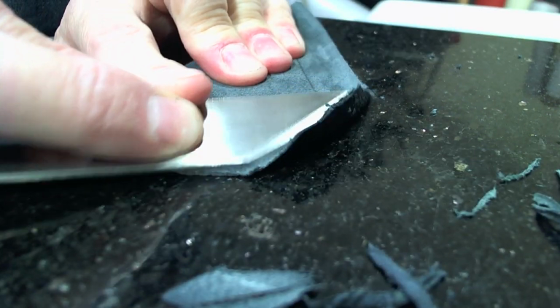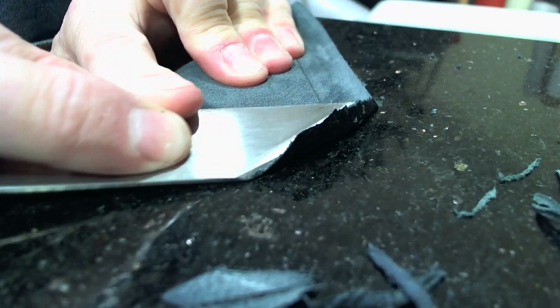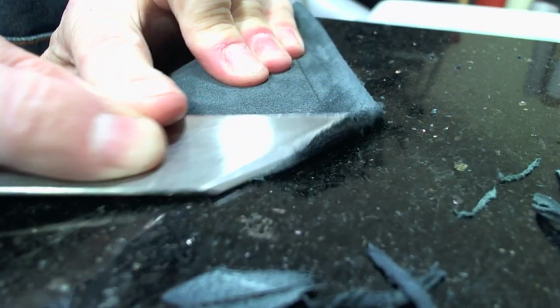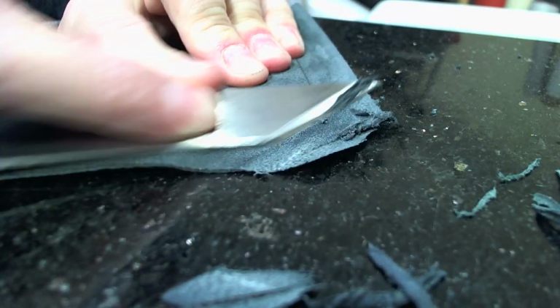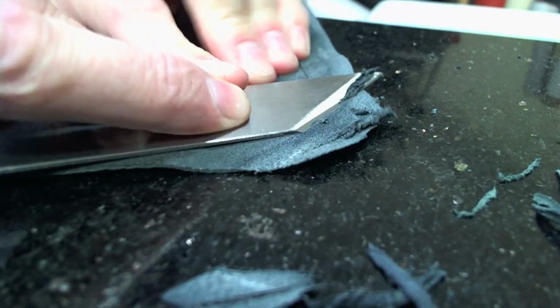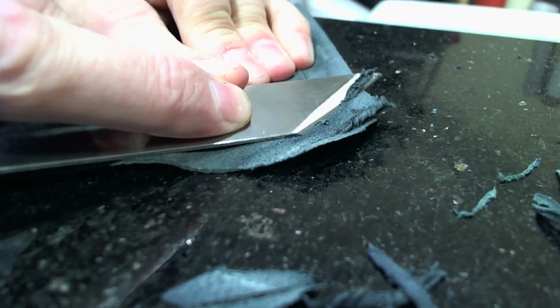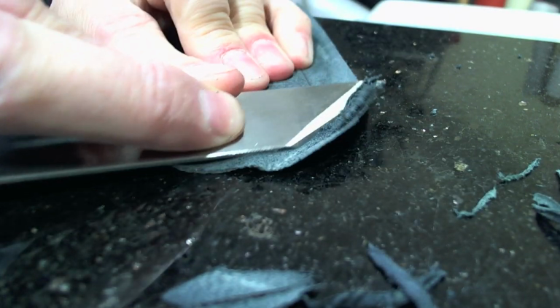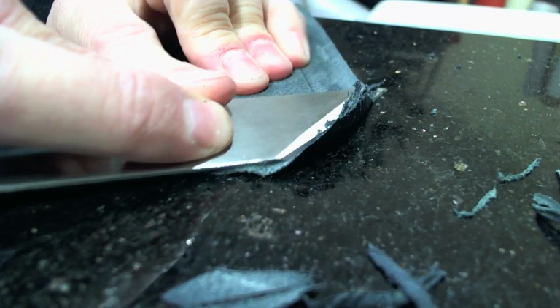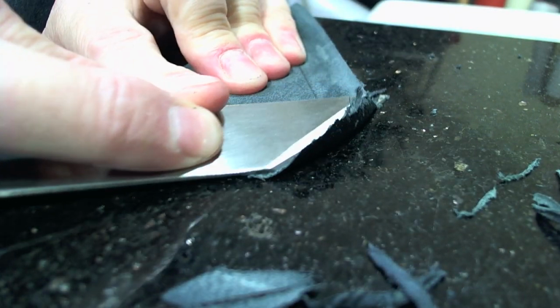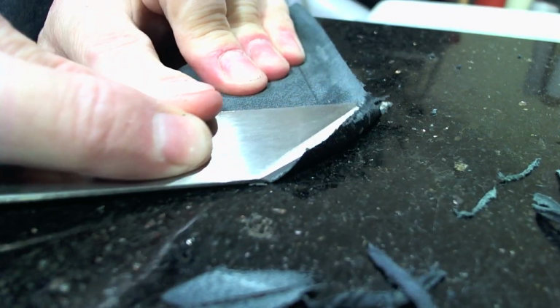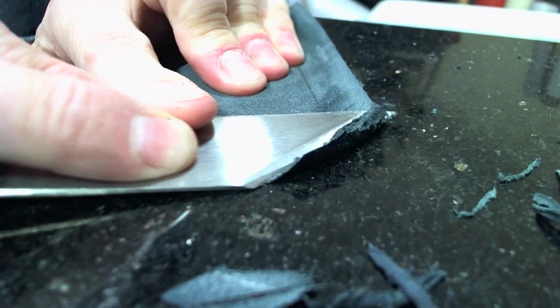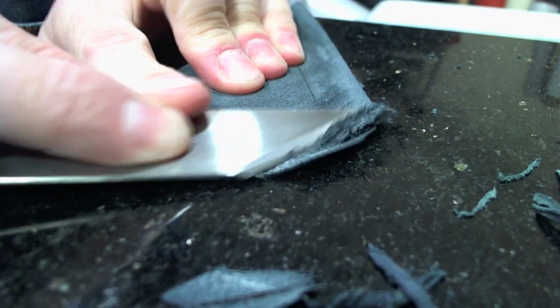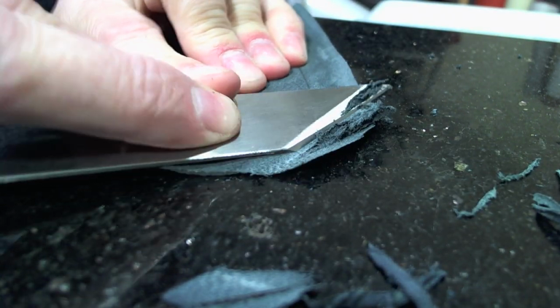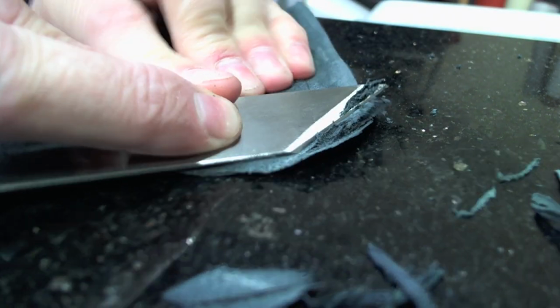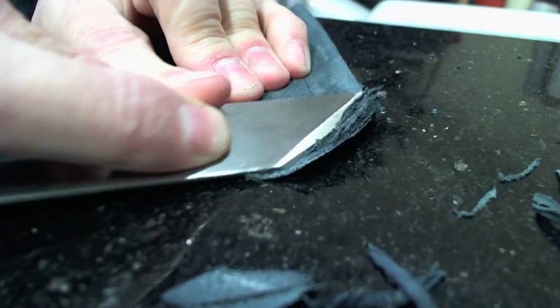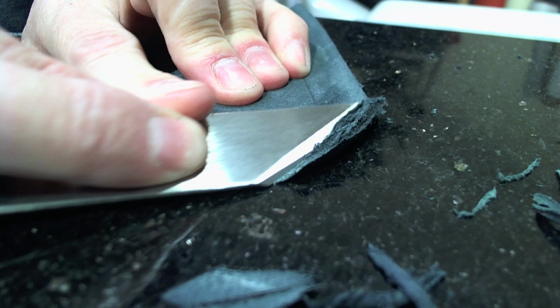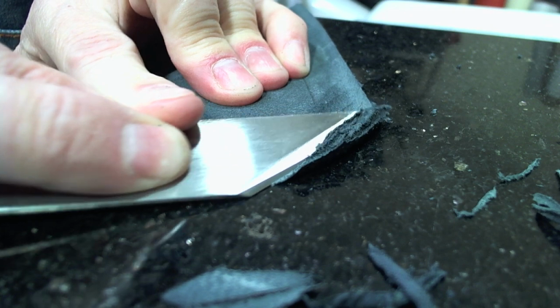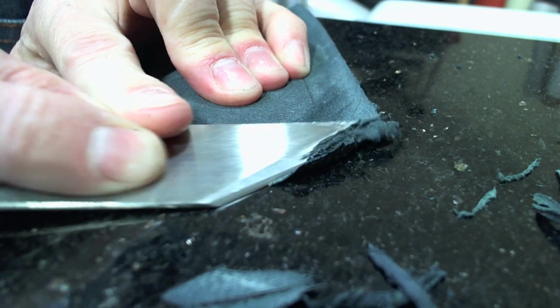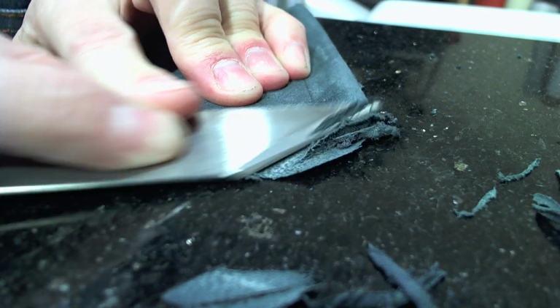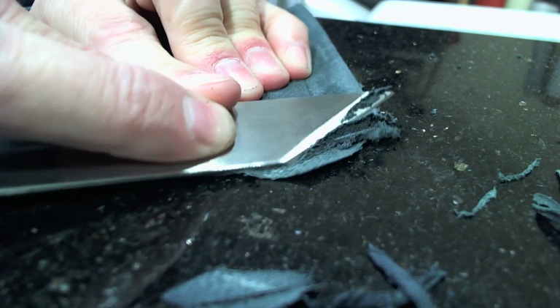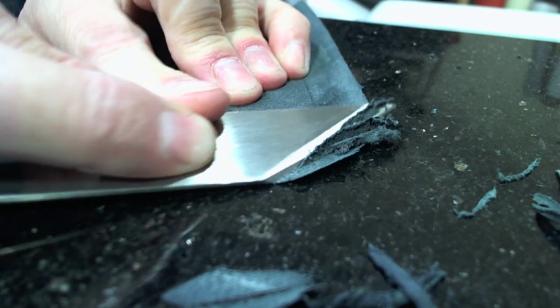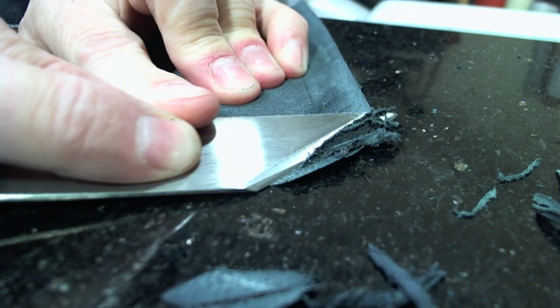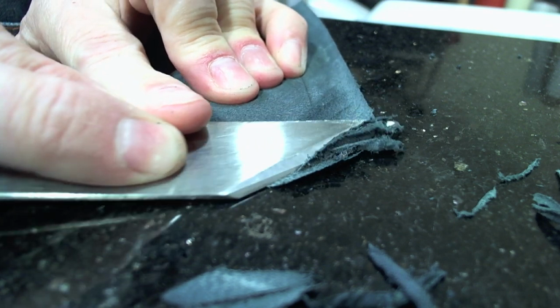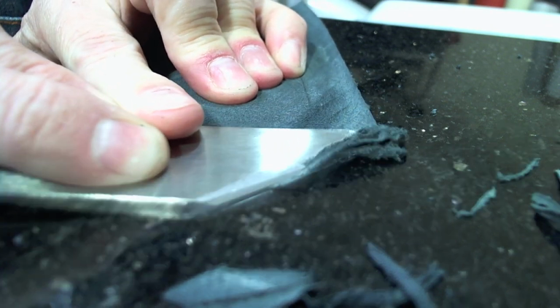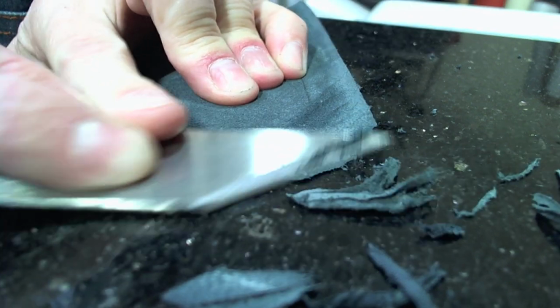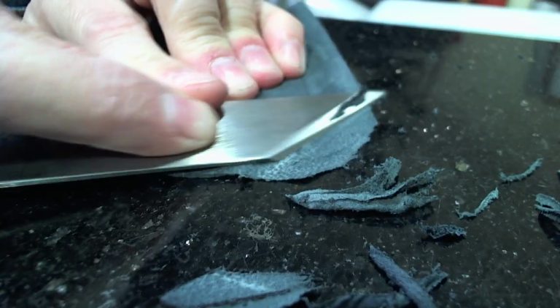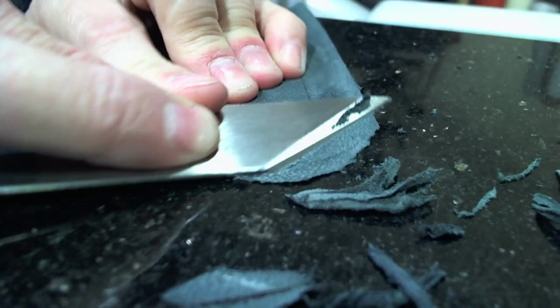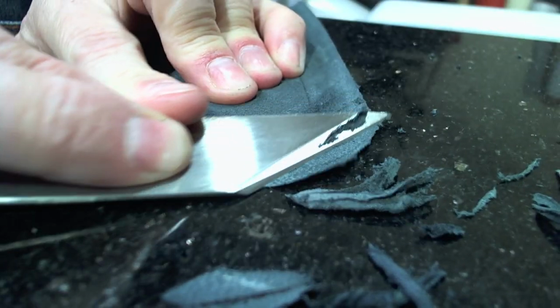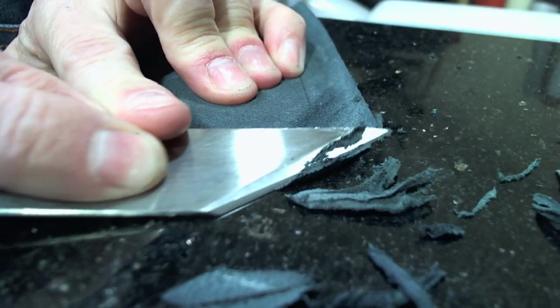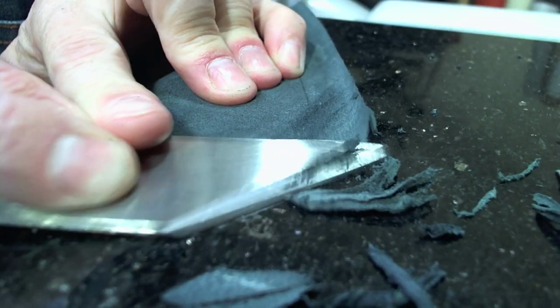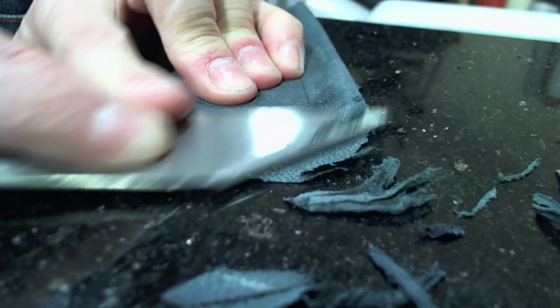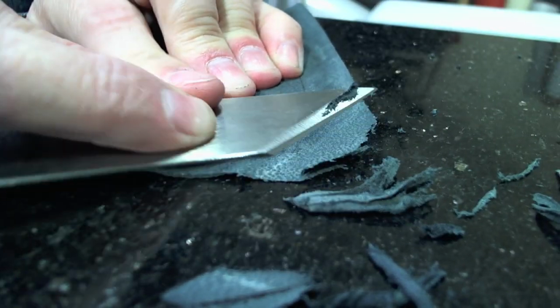I do make one final pass around the perimeter of the leather, feathering it out as thin as I can.